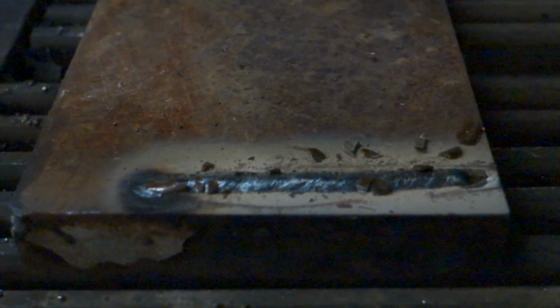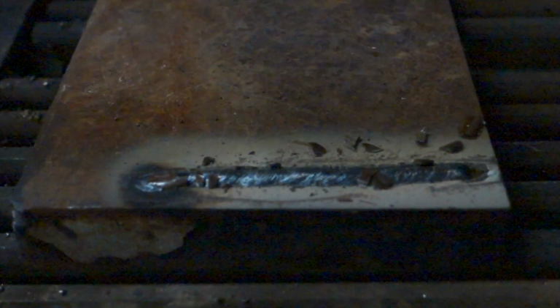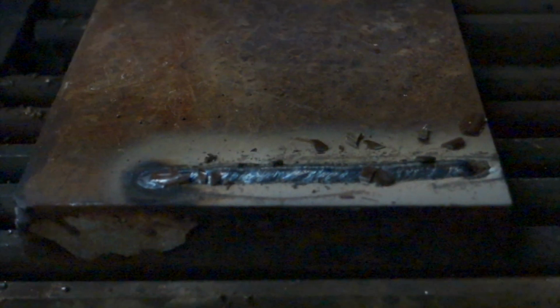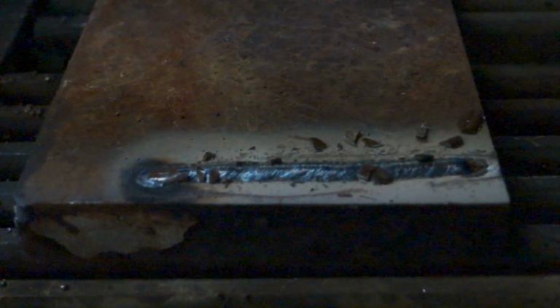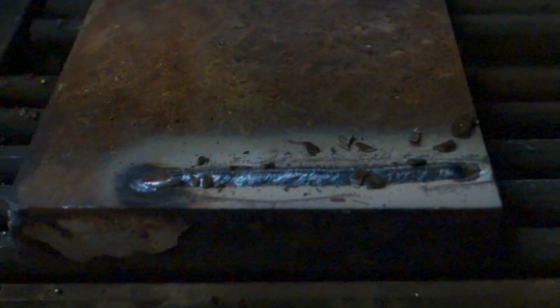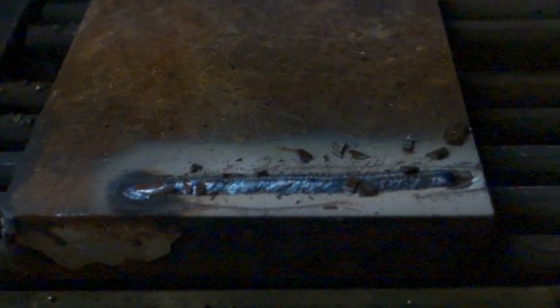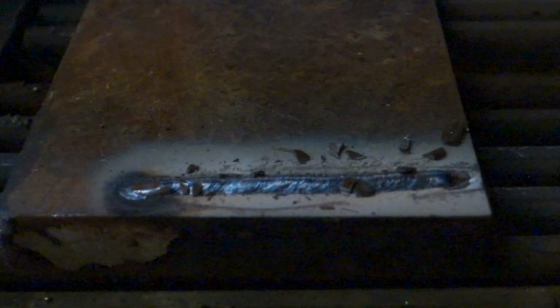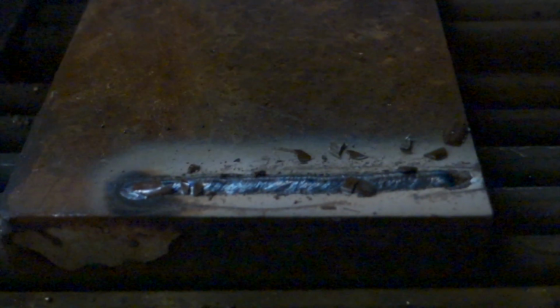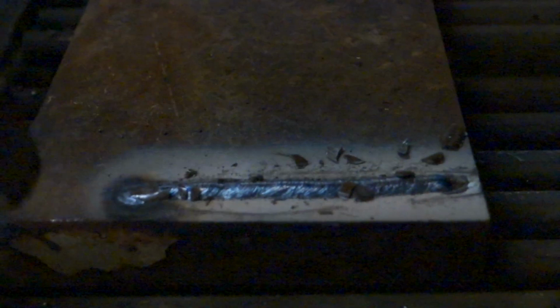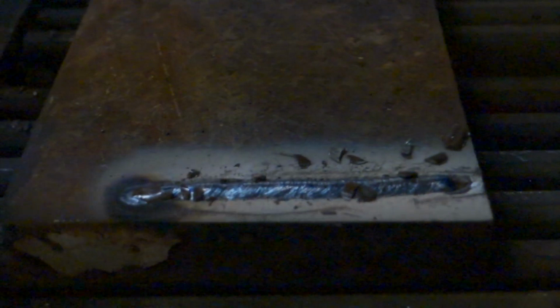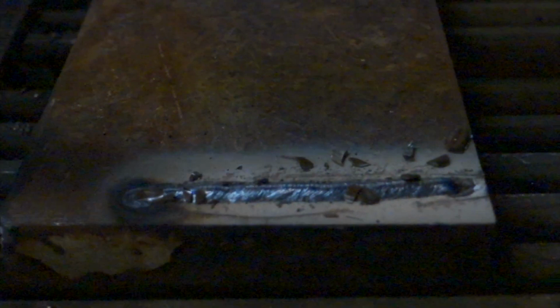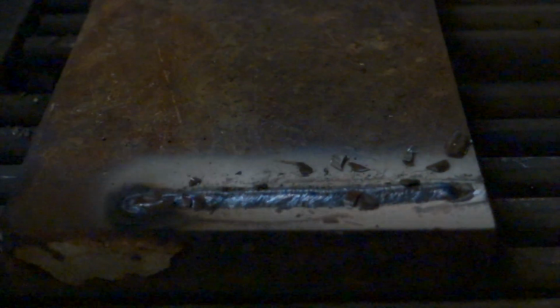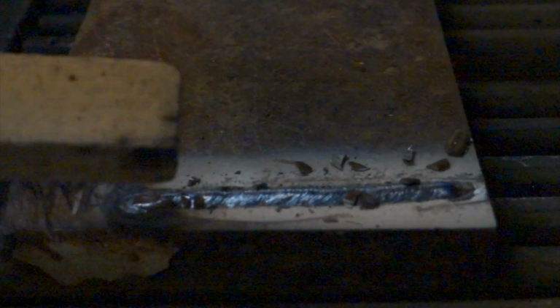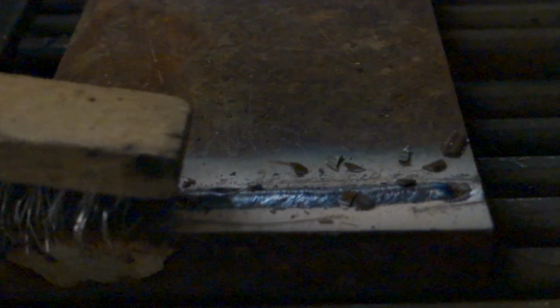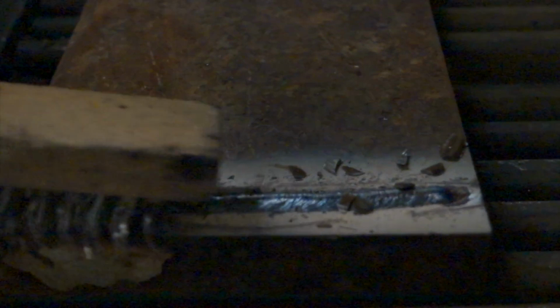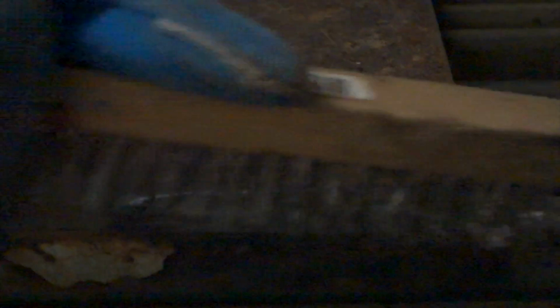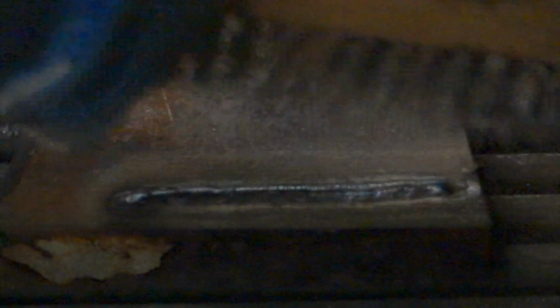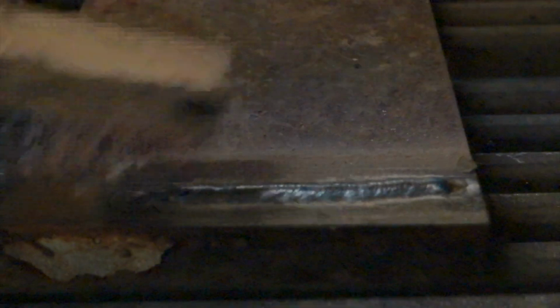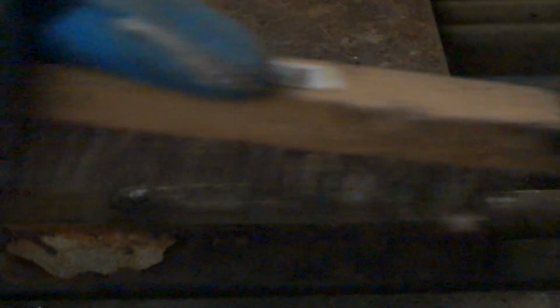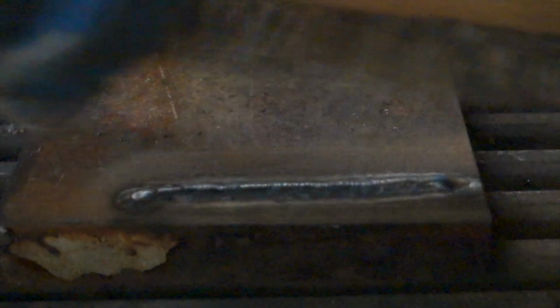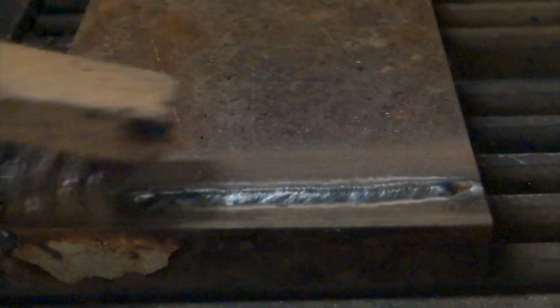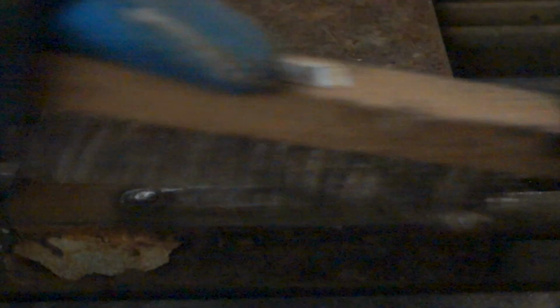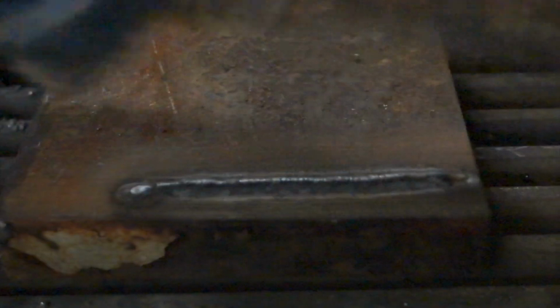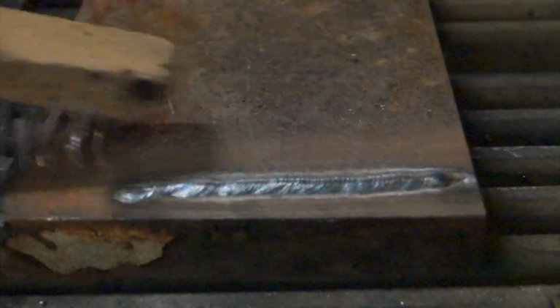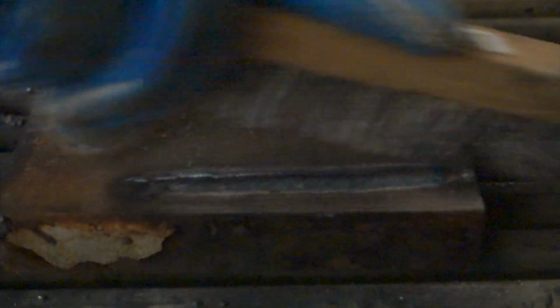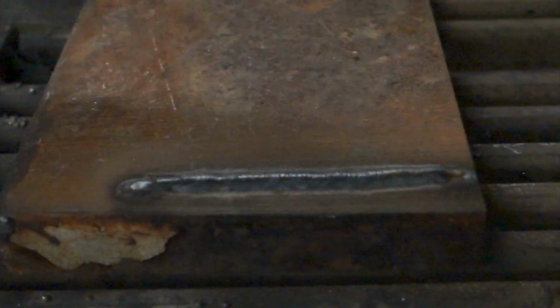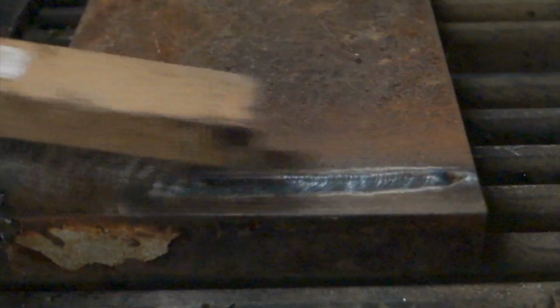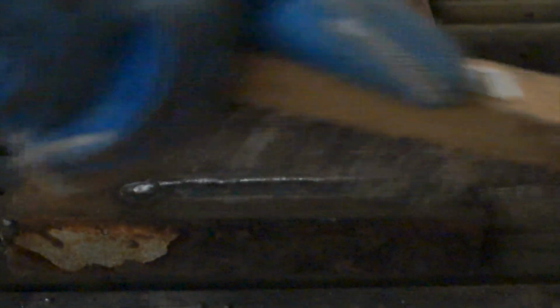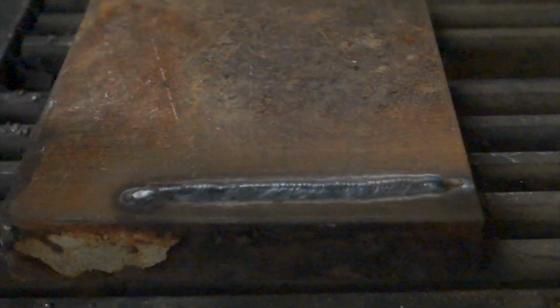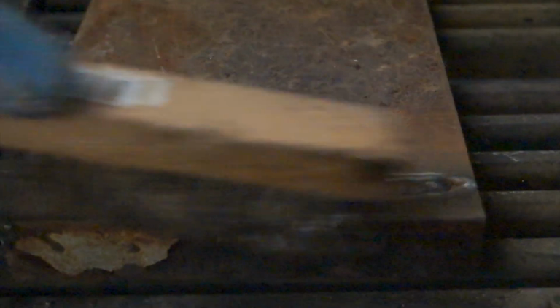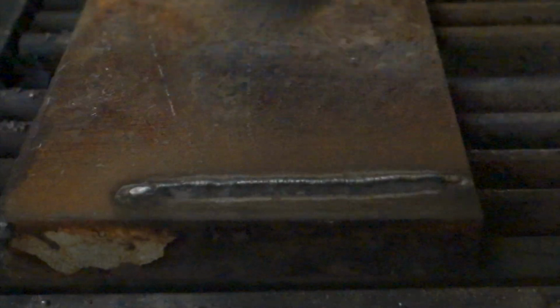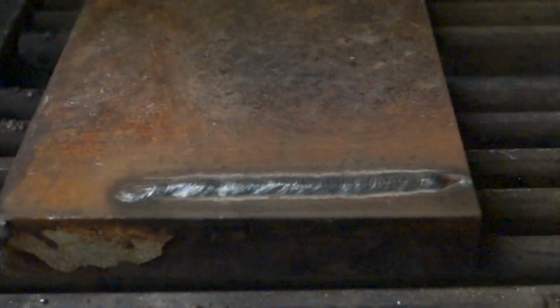This rod can be used on all crack-sensitive steels — AR, QT, all types of high carbon steels.